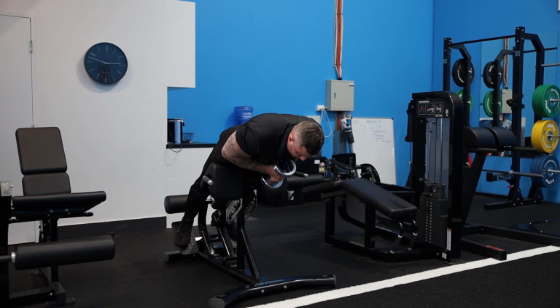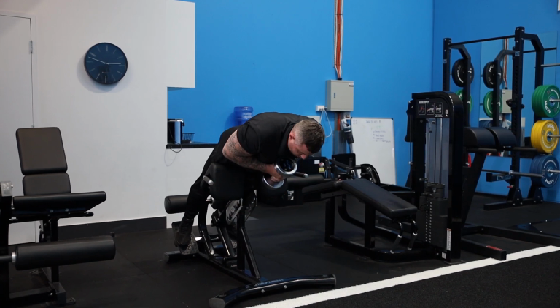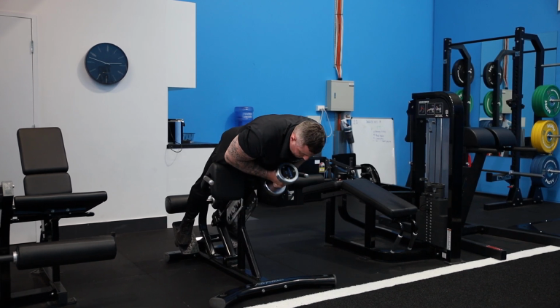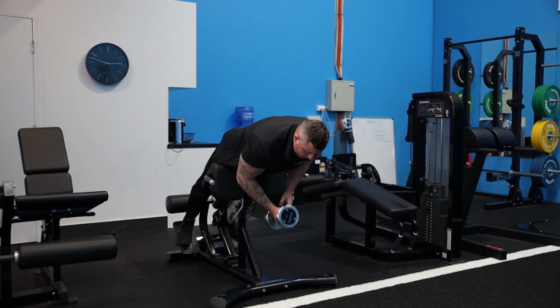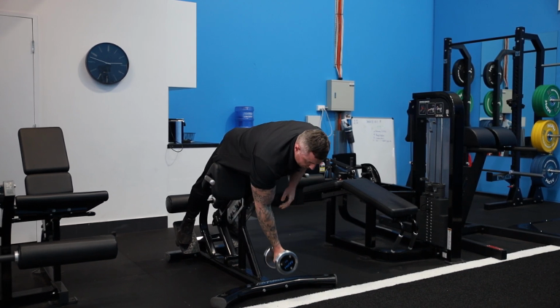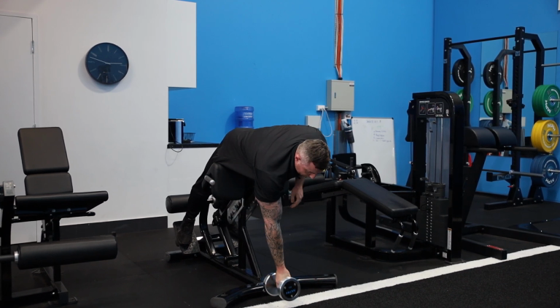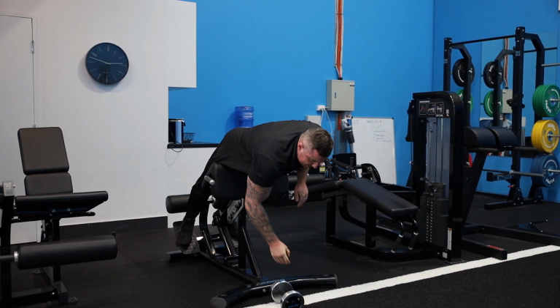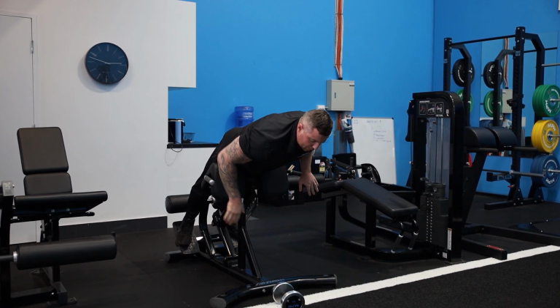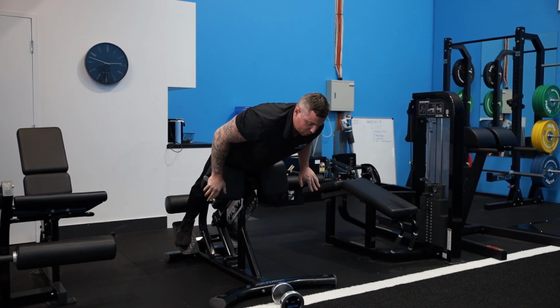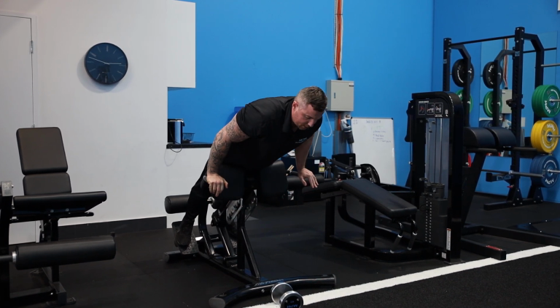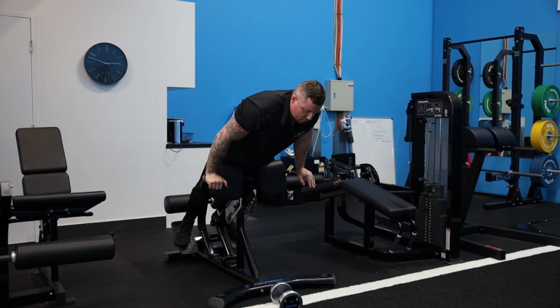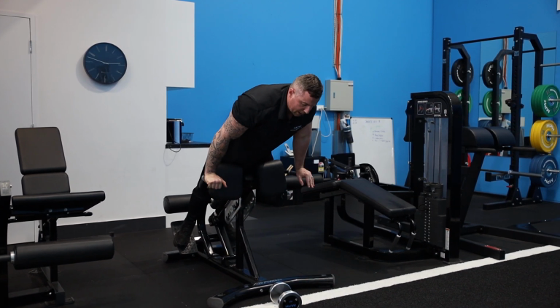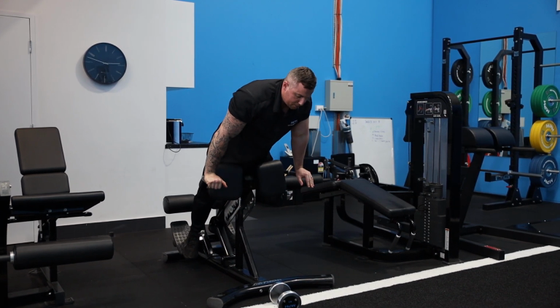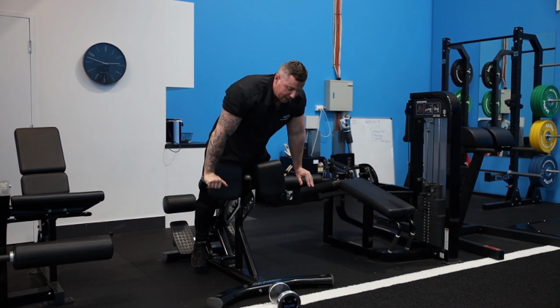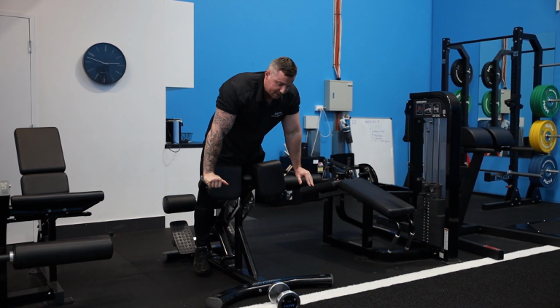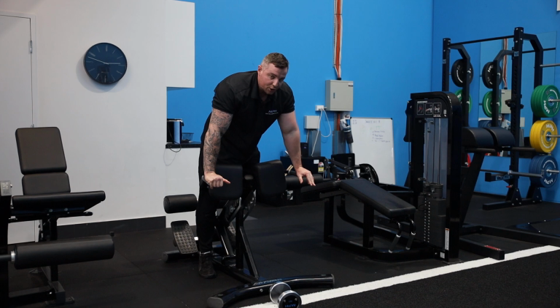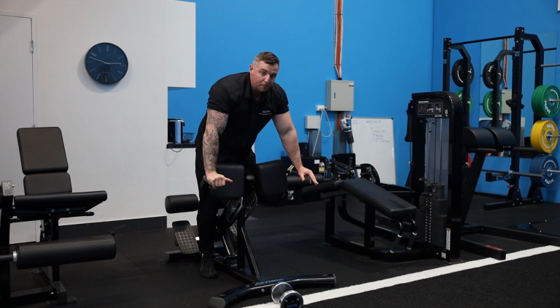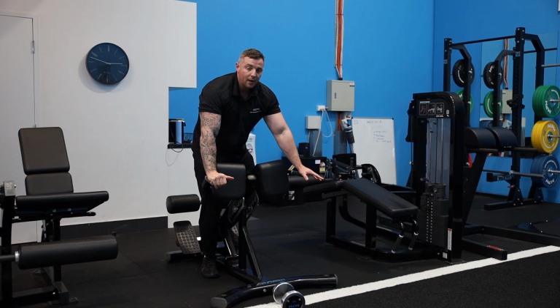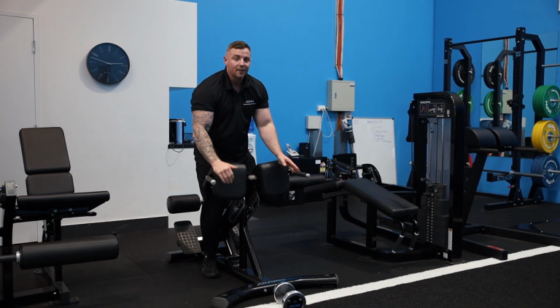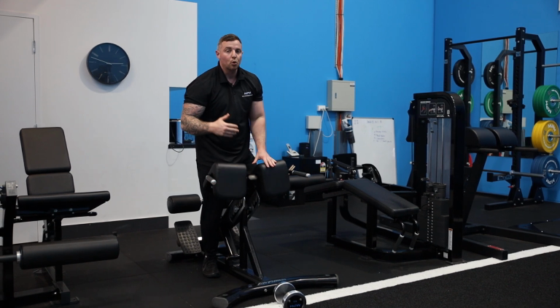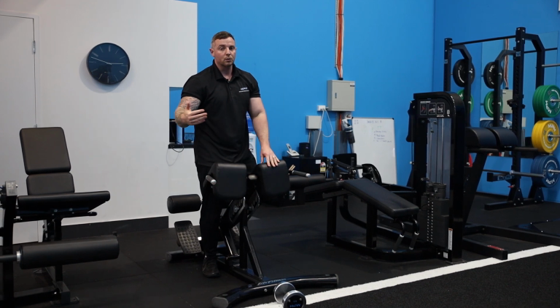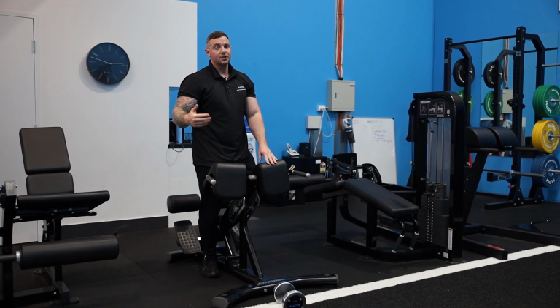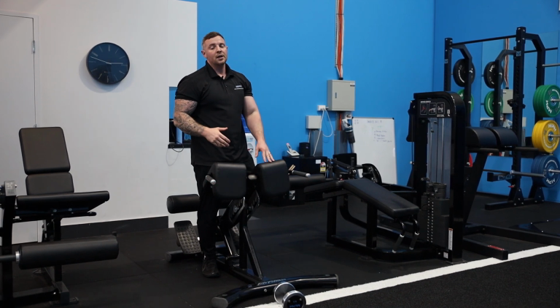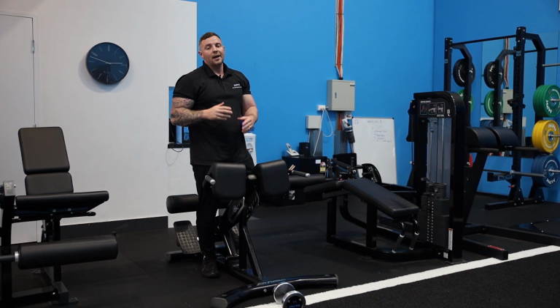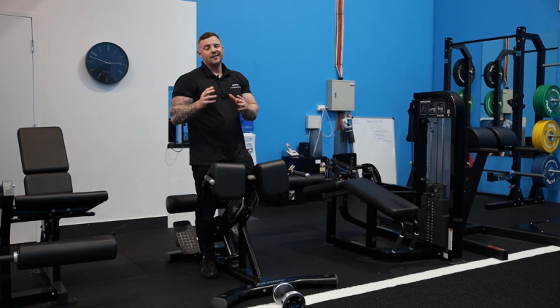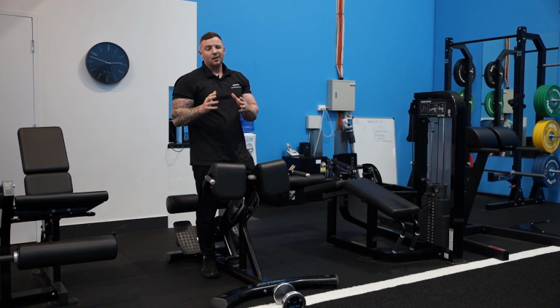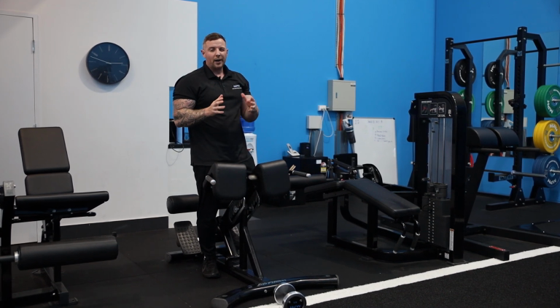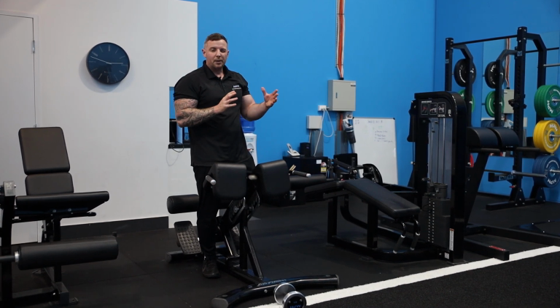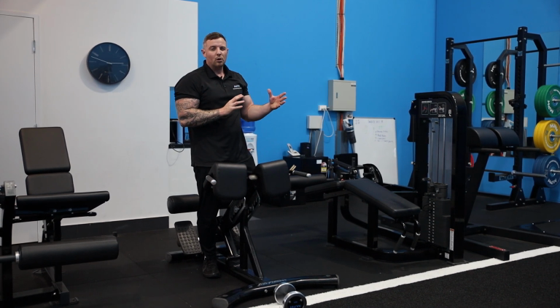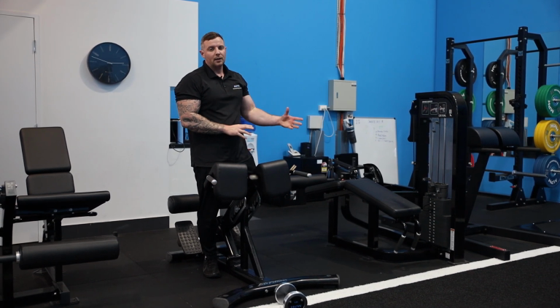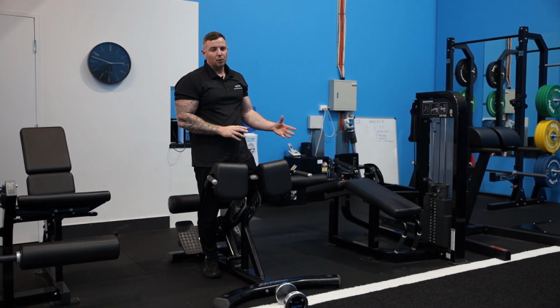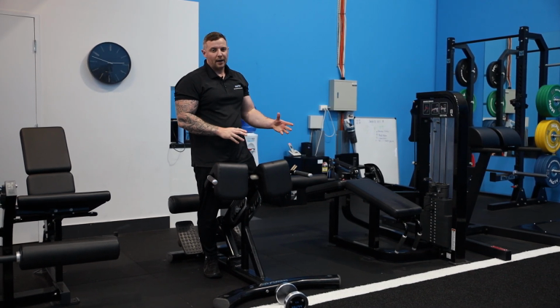And that's how we do the rounded back extension, biasing more glutes and taking away a bit more of that lower back.